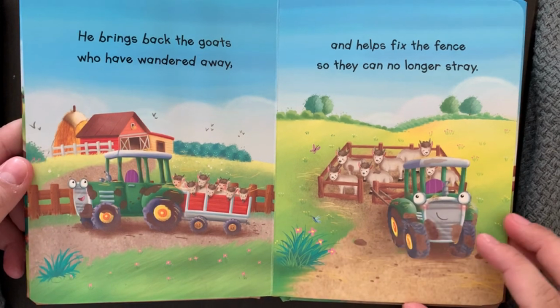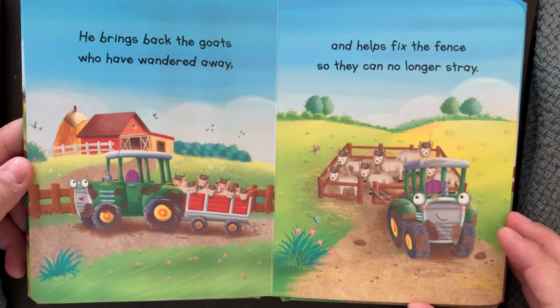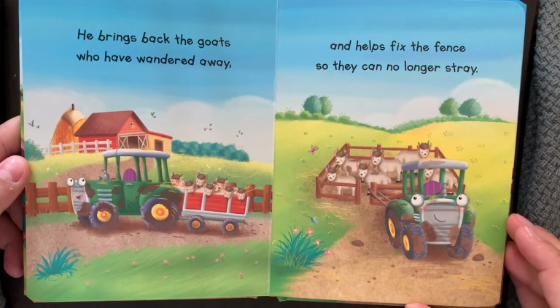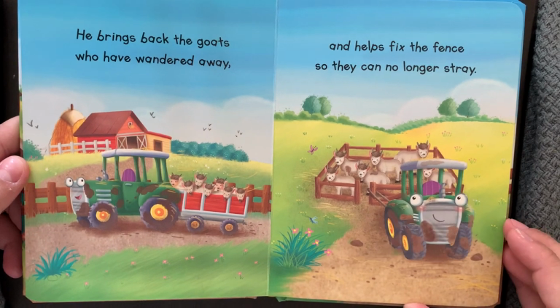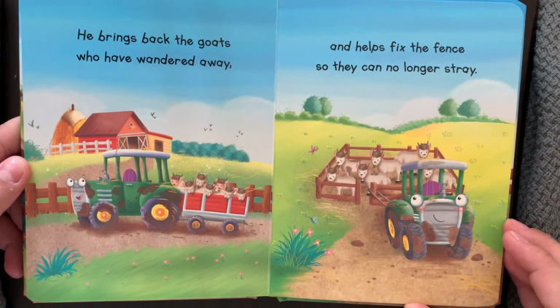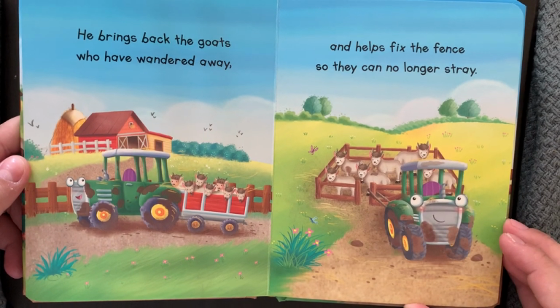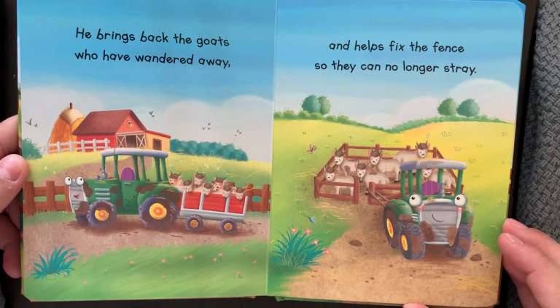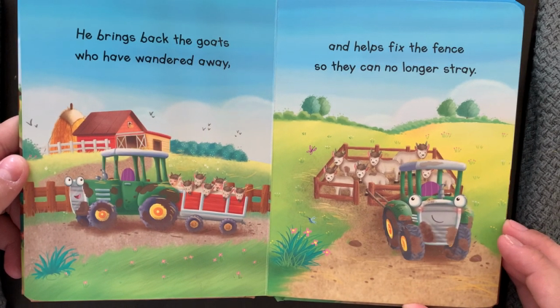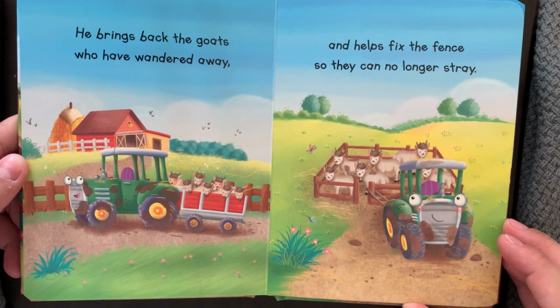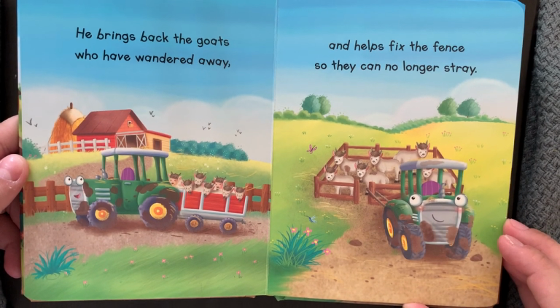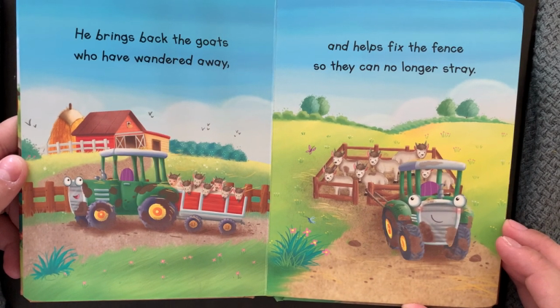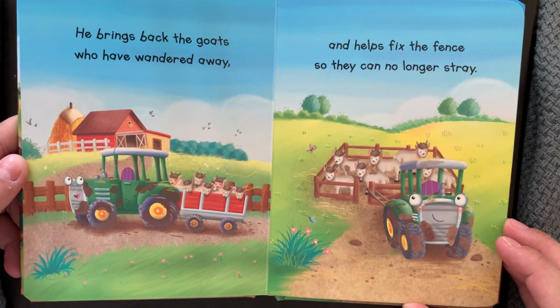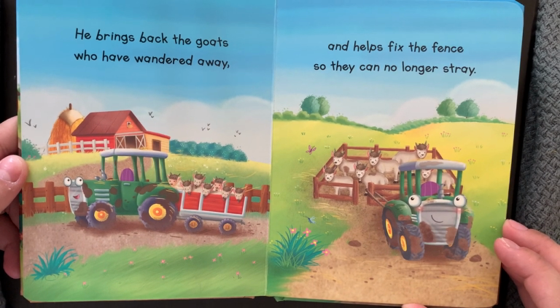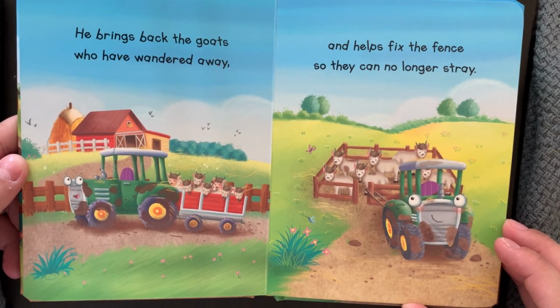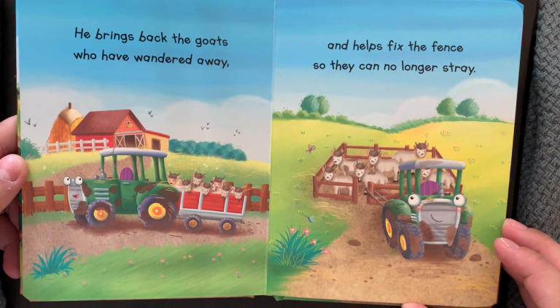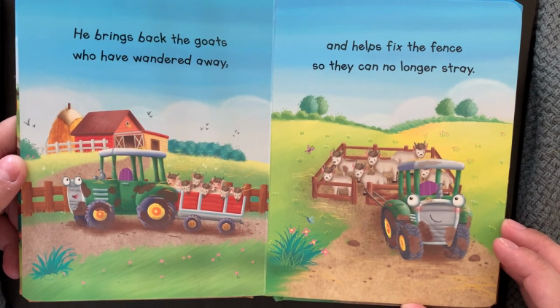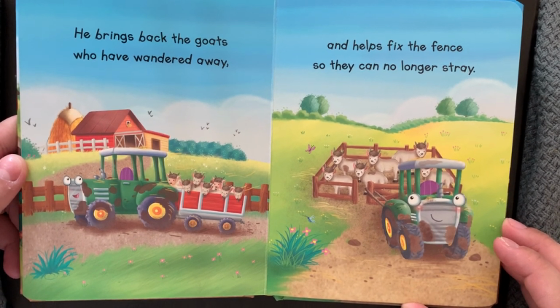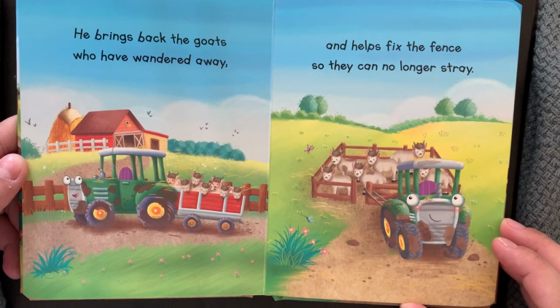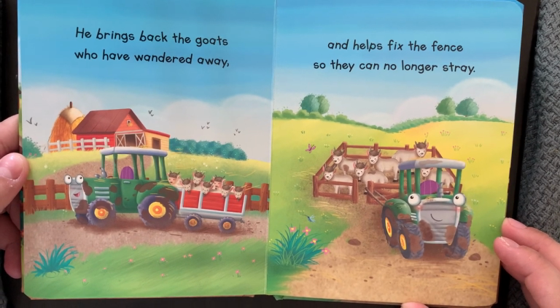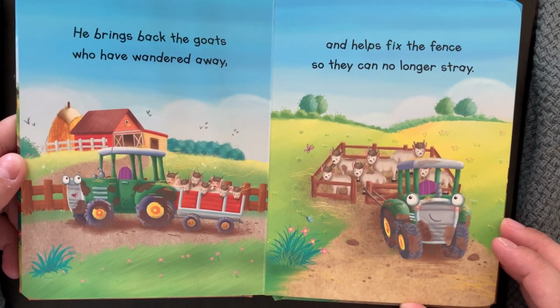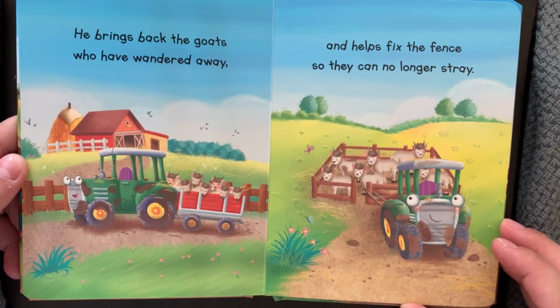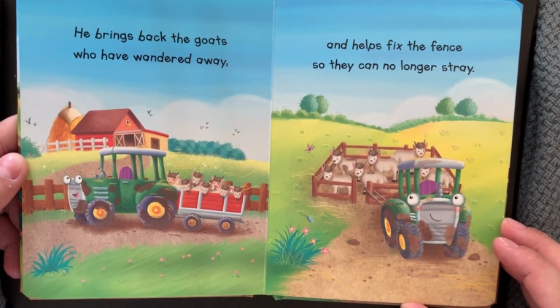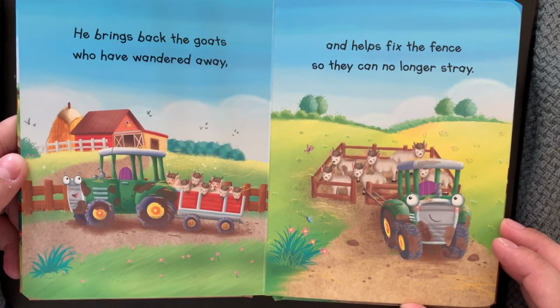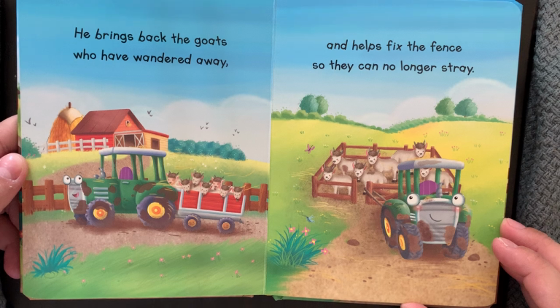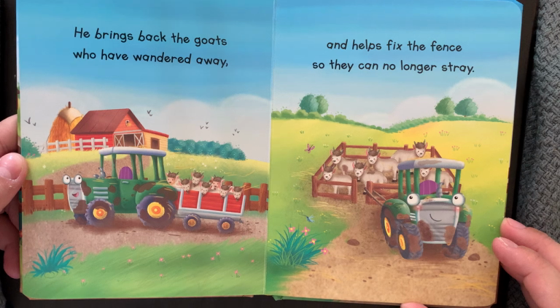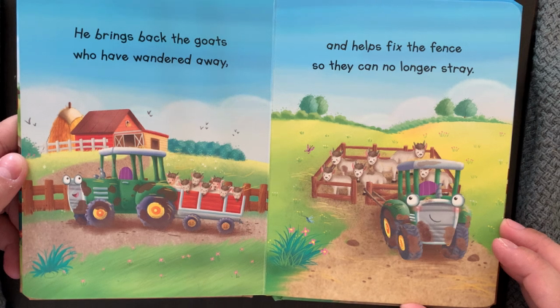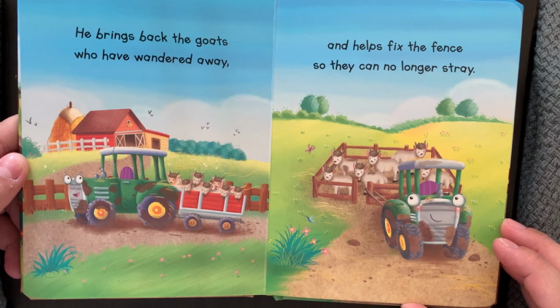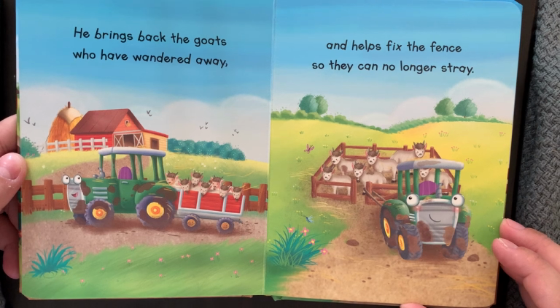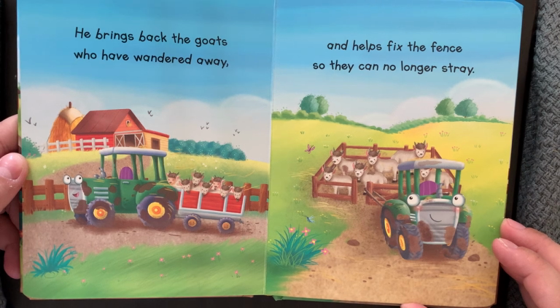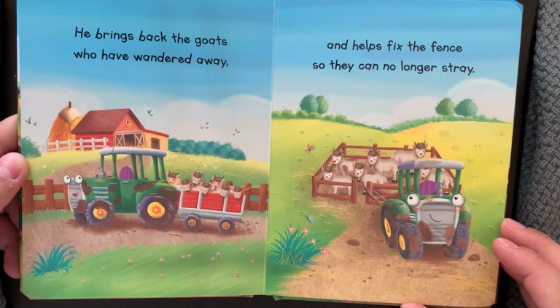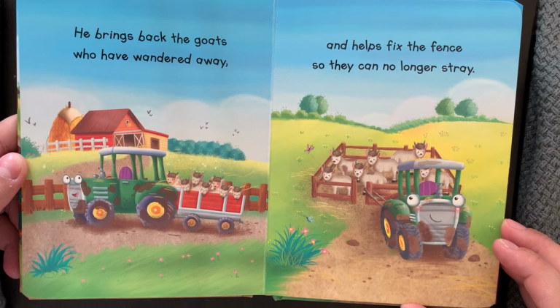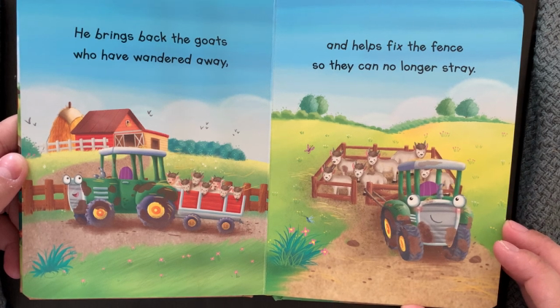He brings back the goats who have wandered away, and helps fix the fence so they can no longer stray.